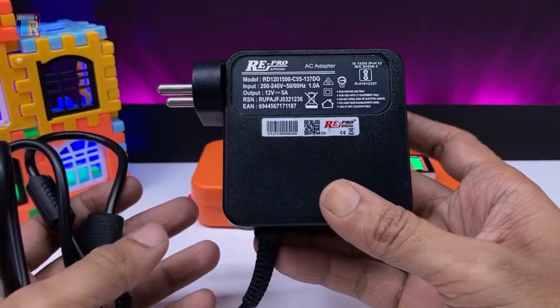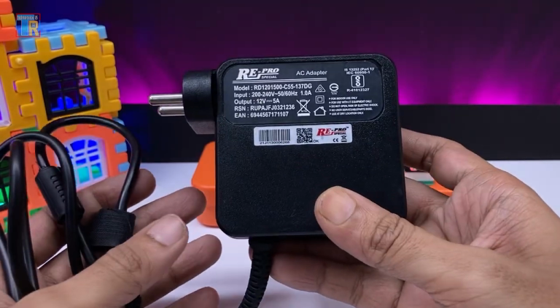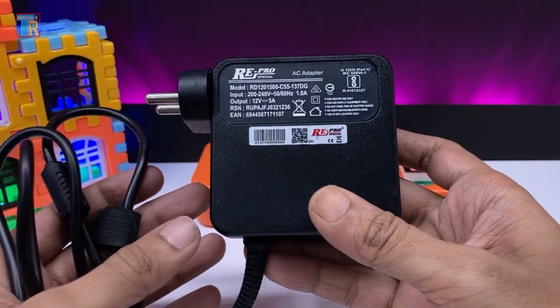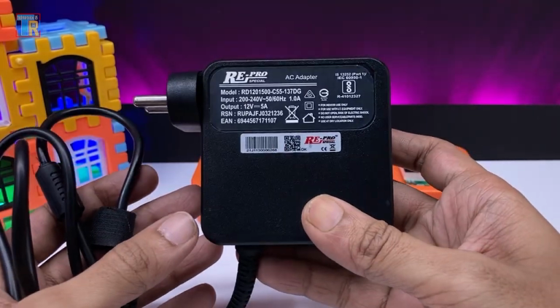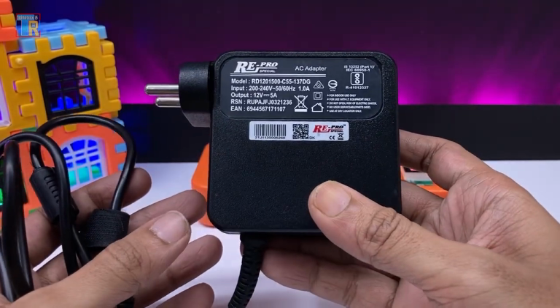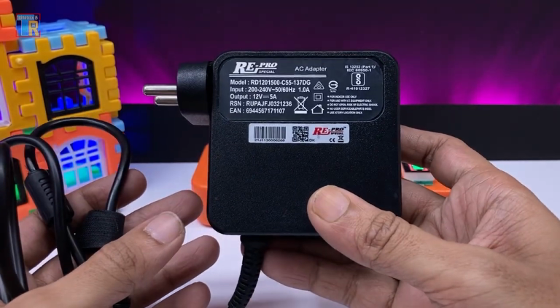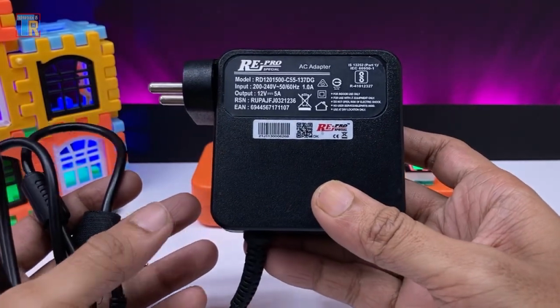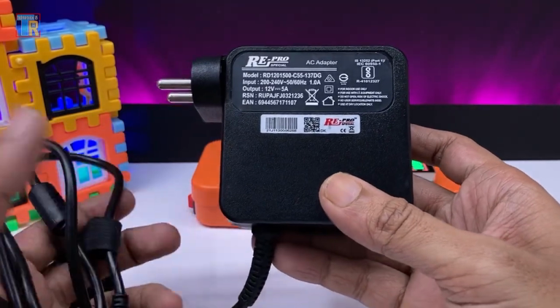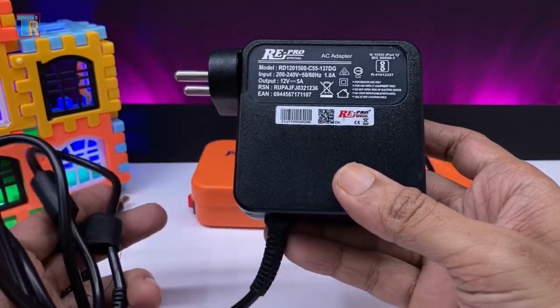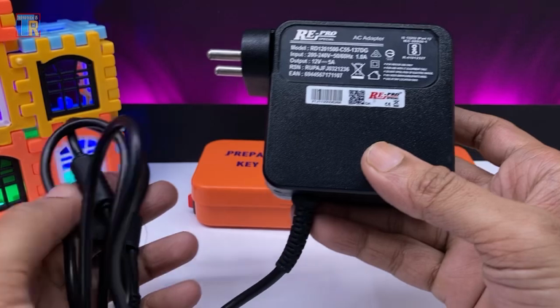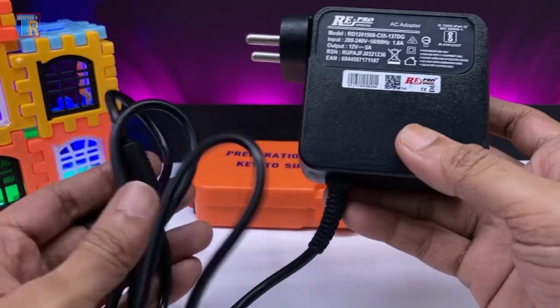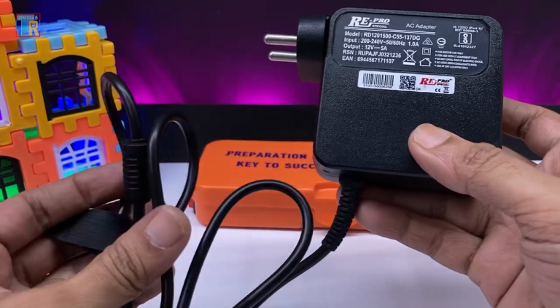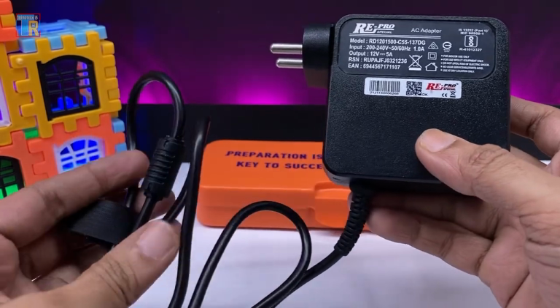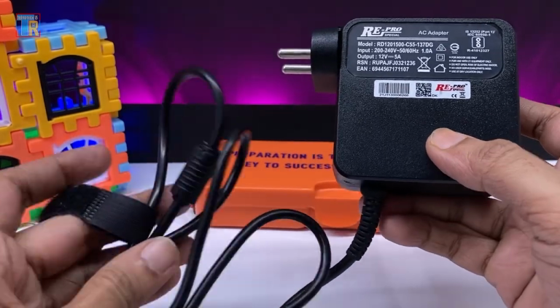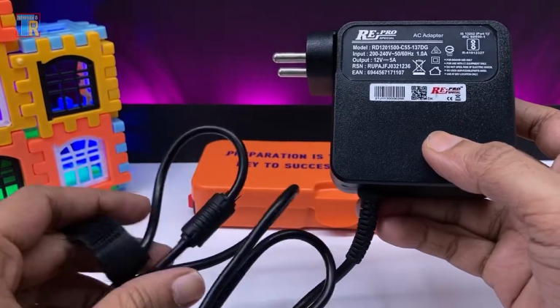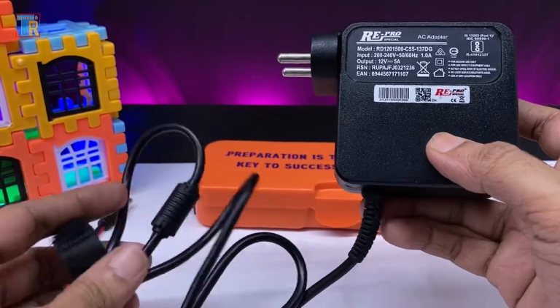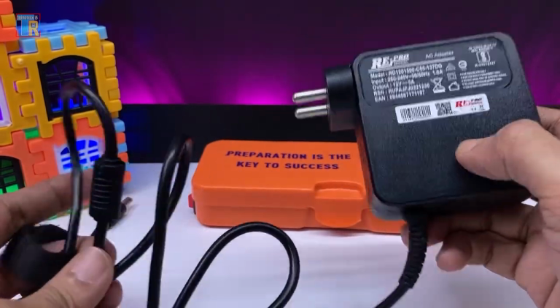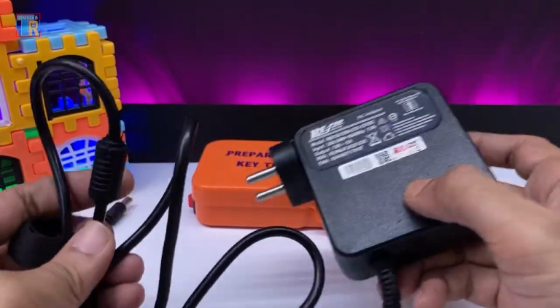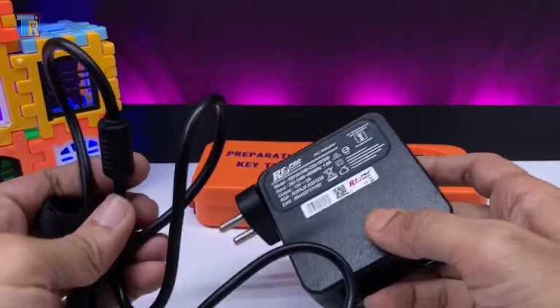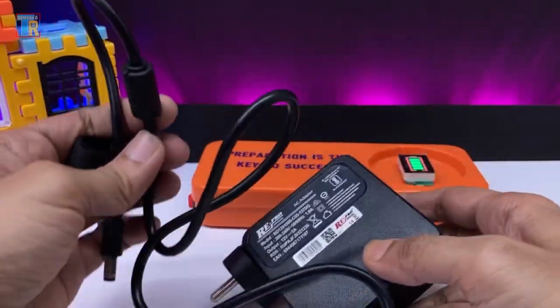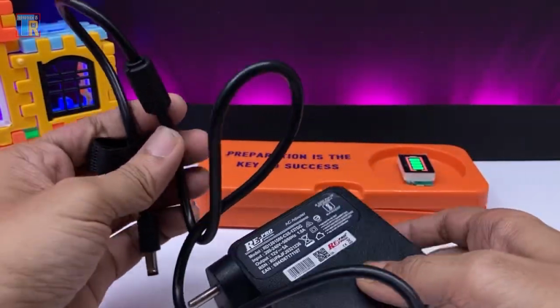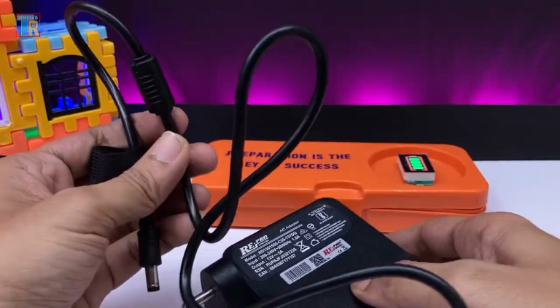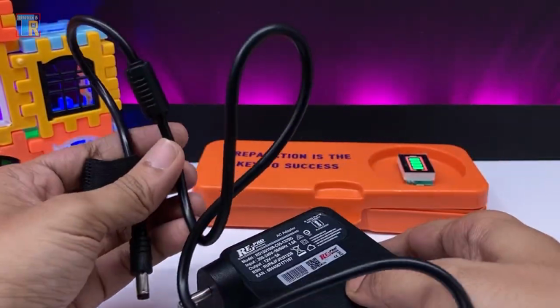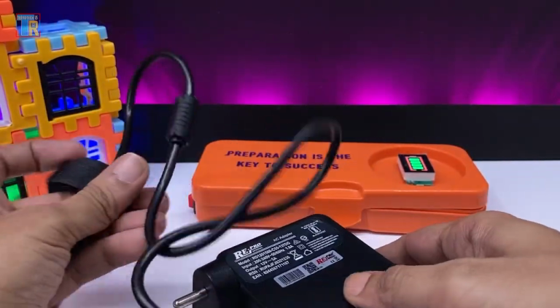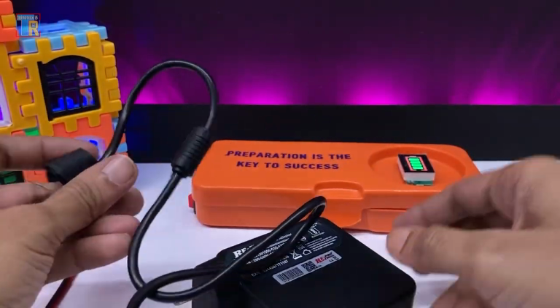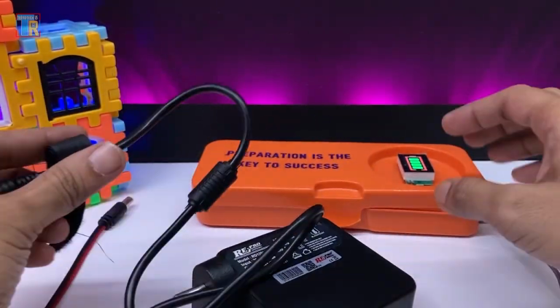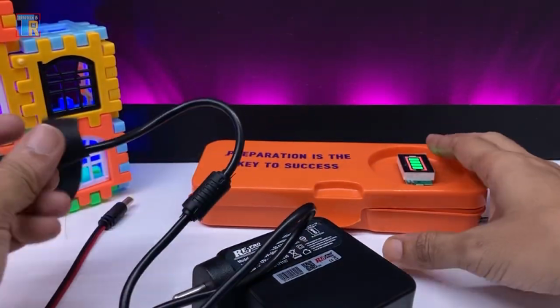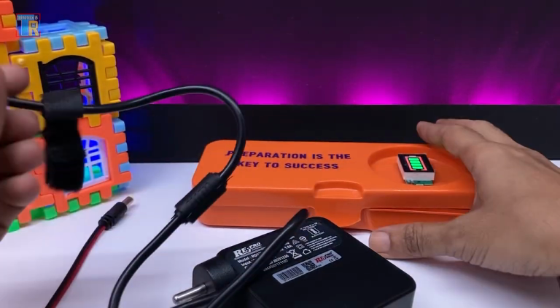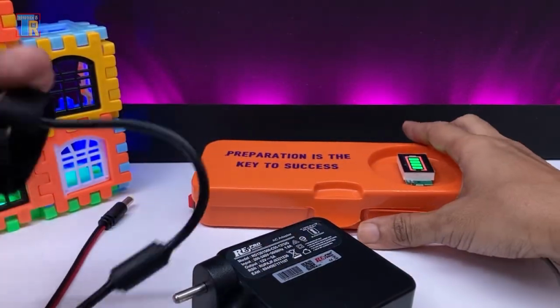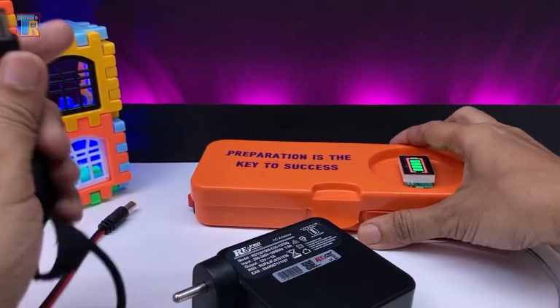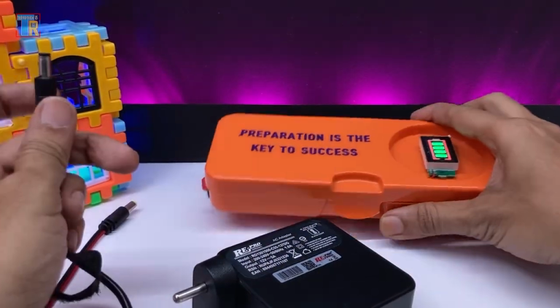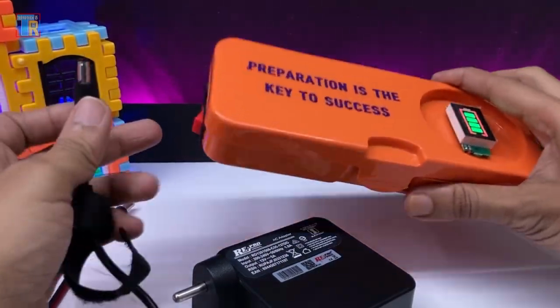I am using a 12 volt 5 ampere power adapter to charge it. It also powers the laptop like a UPS.